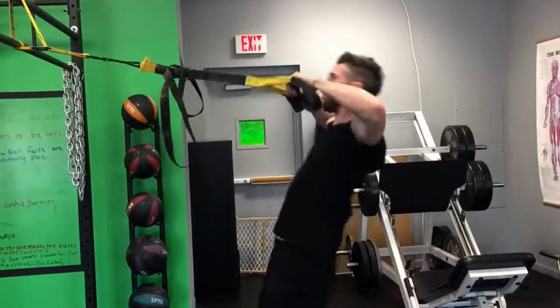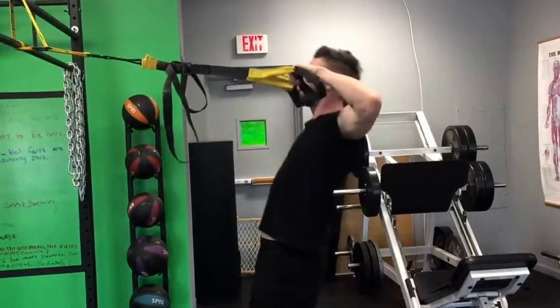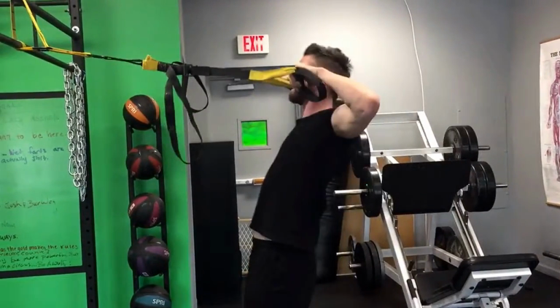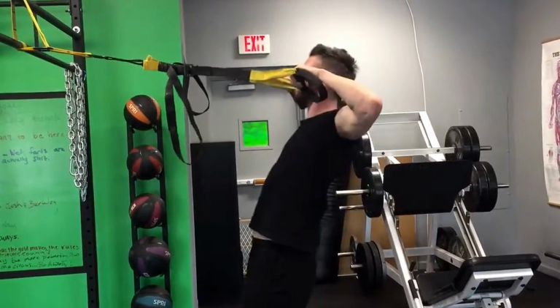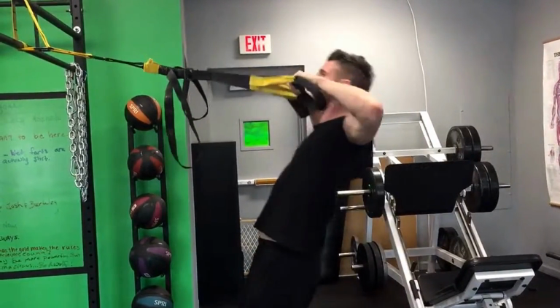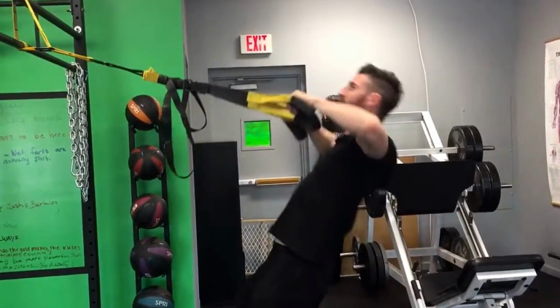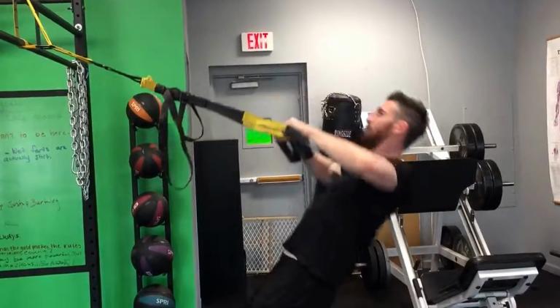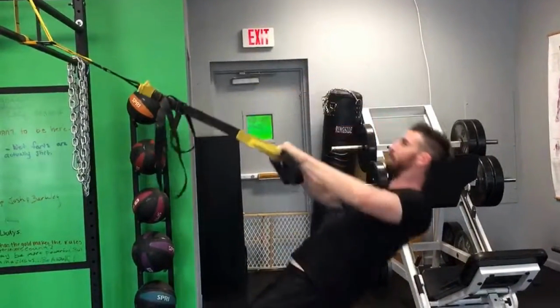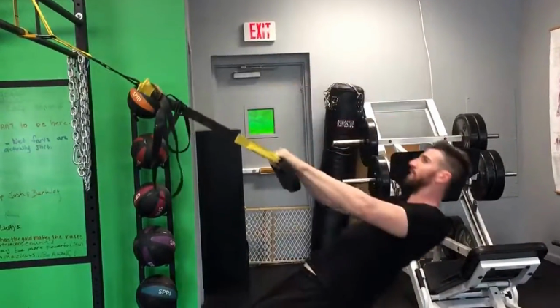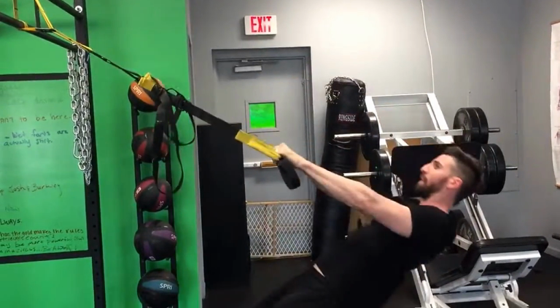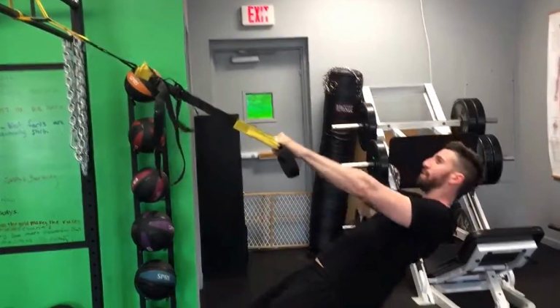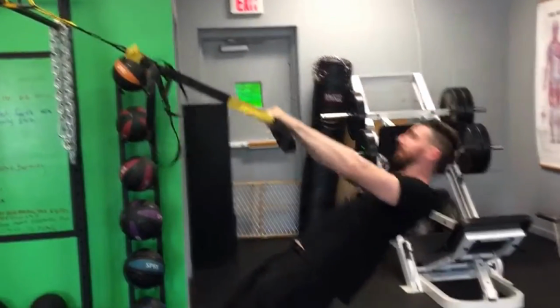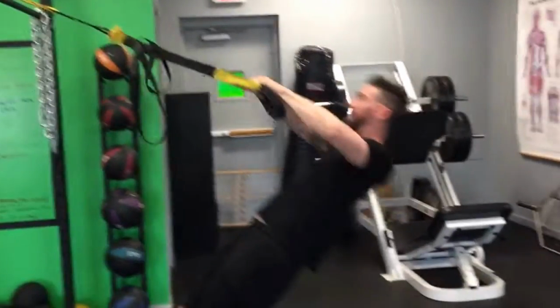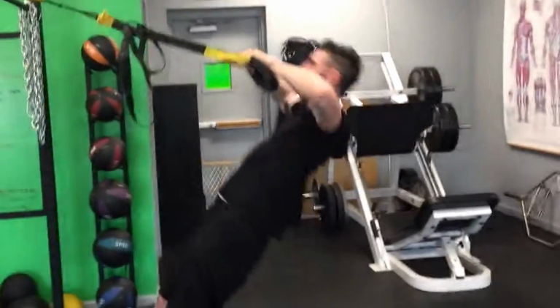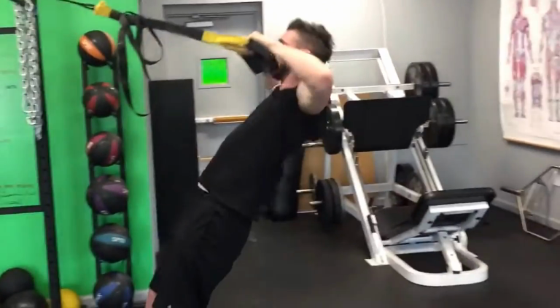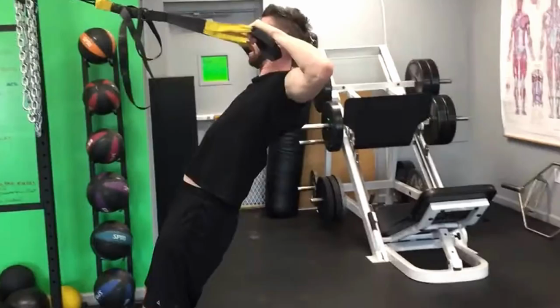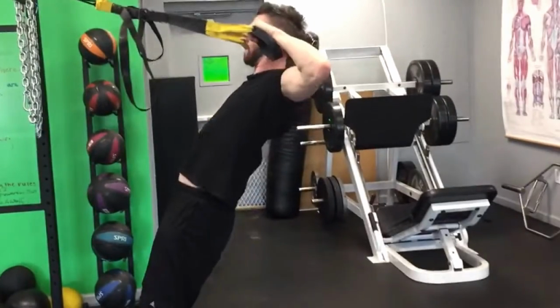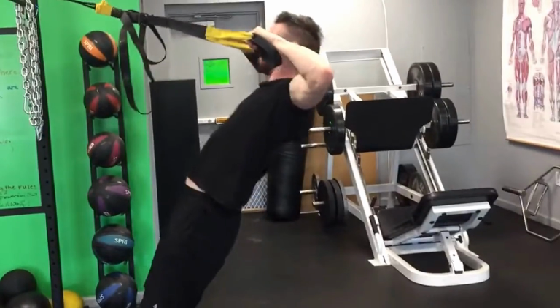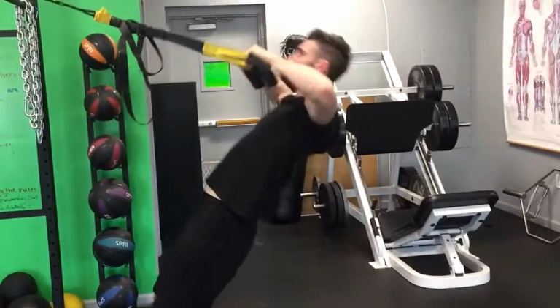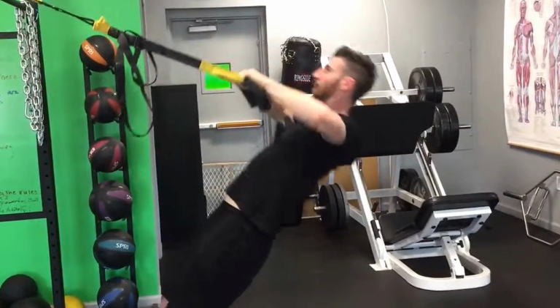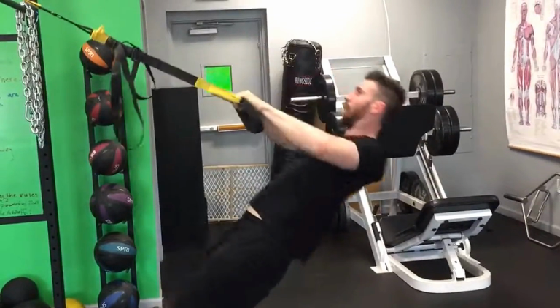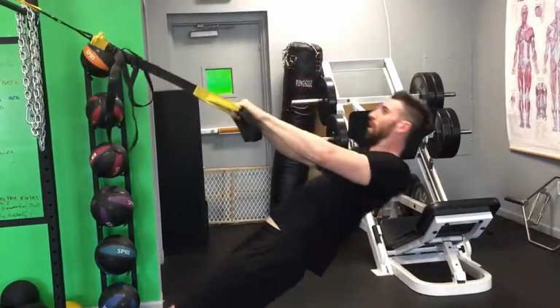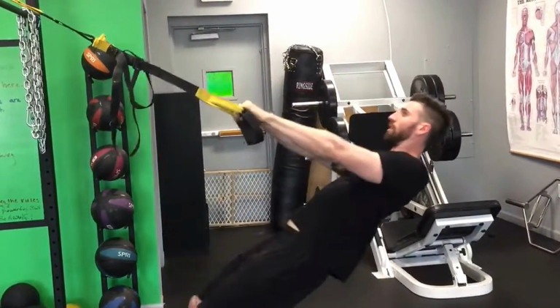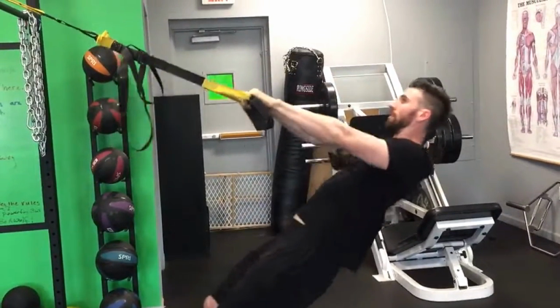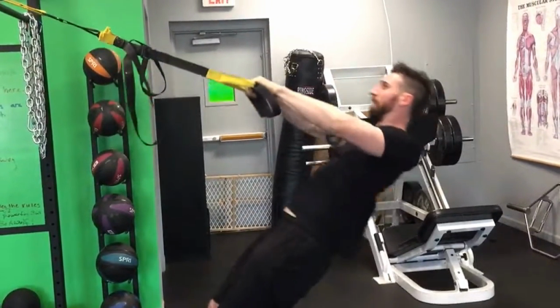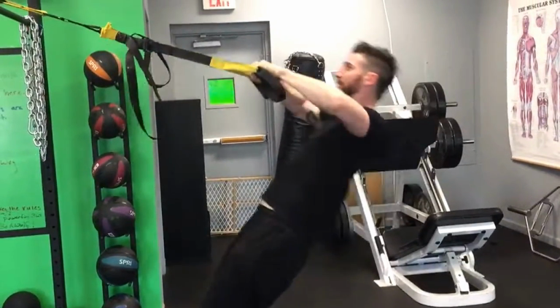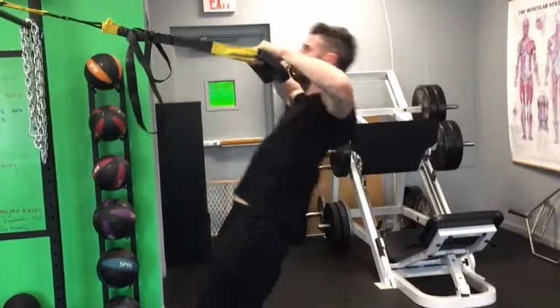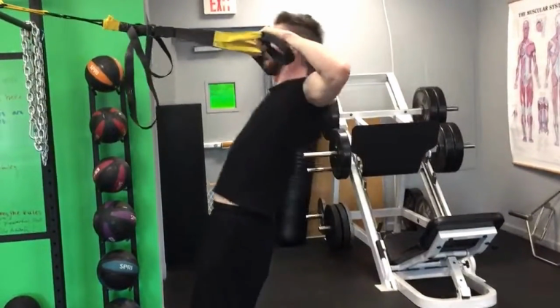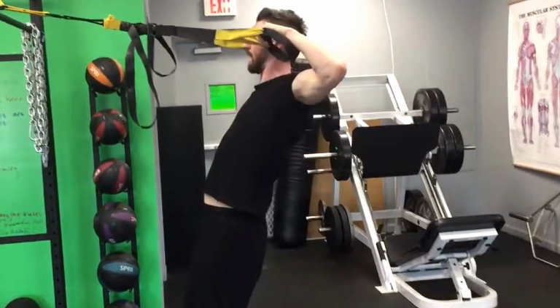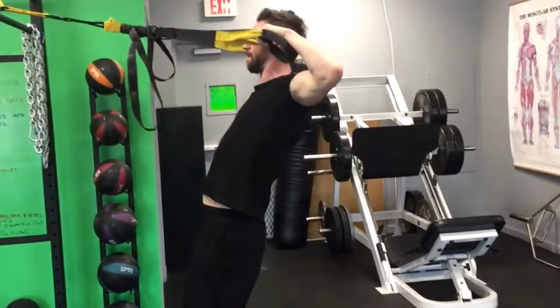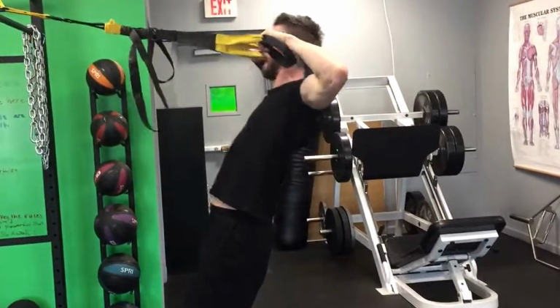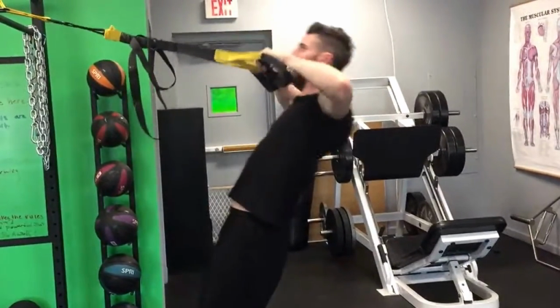You can make these as hard as you want by stepping your feet in, or make it easier by stepping out.